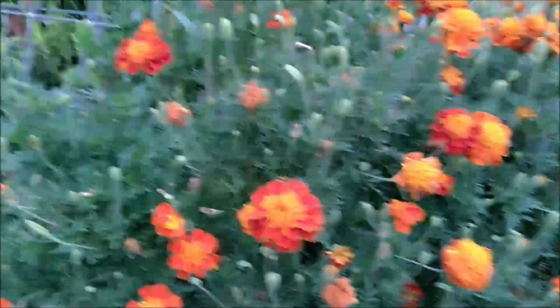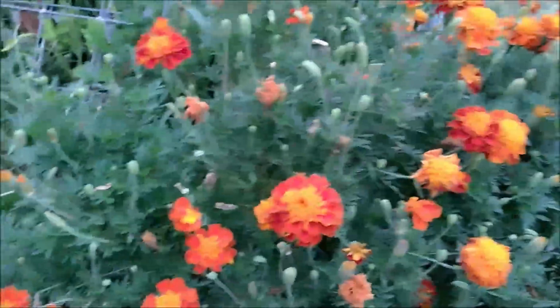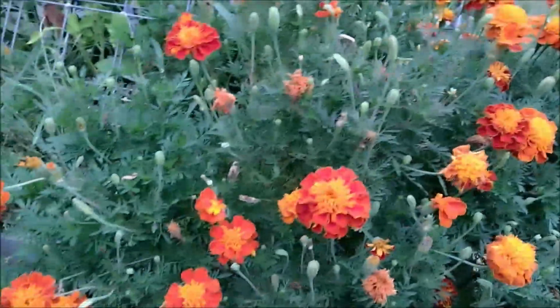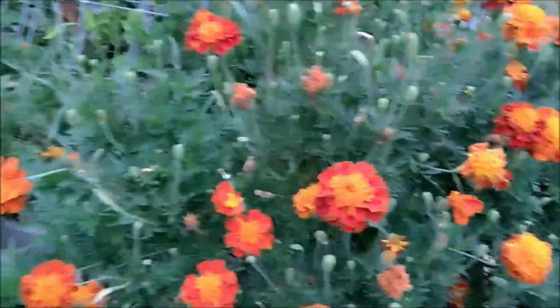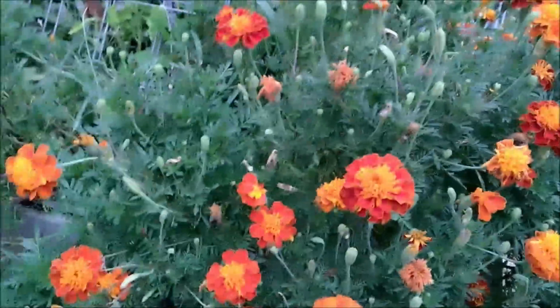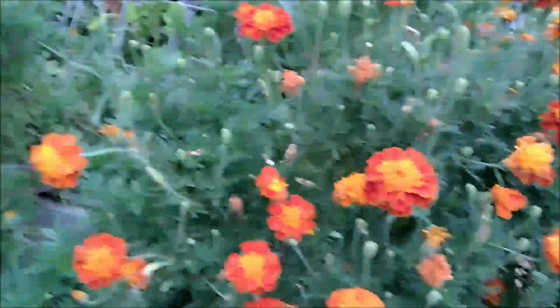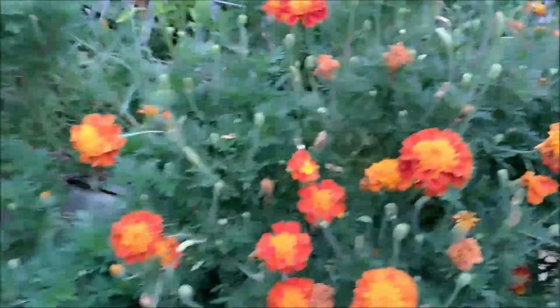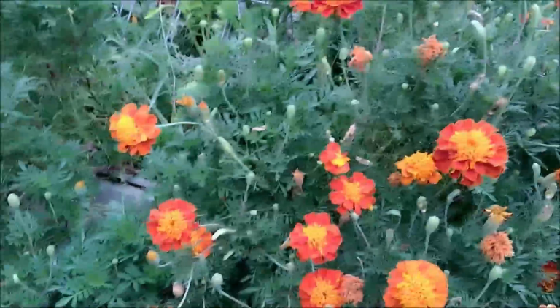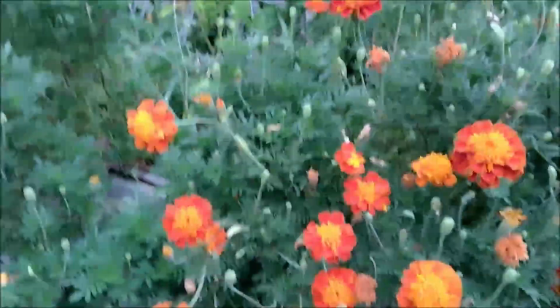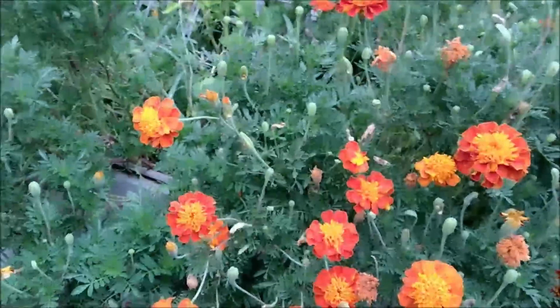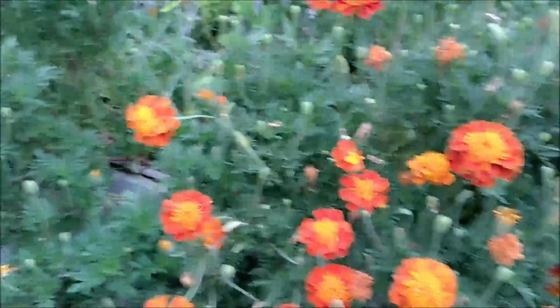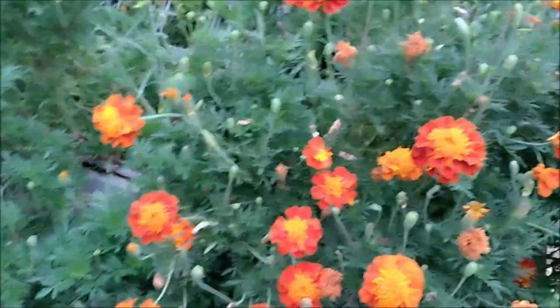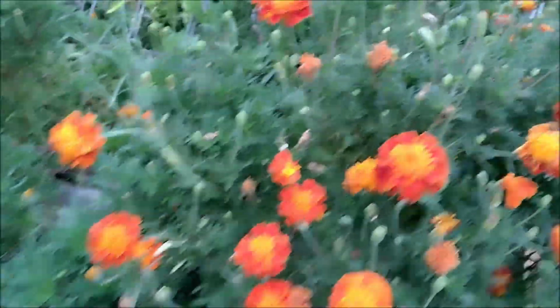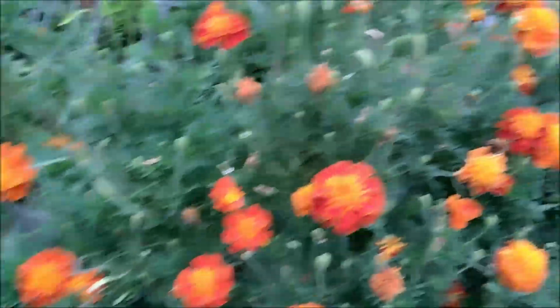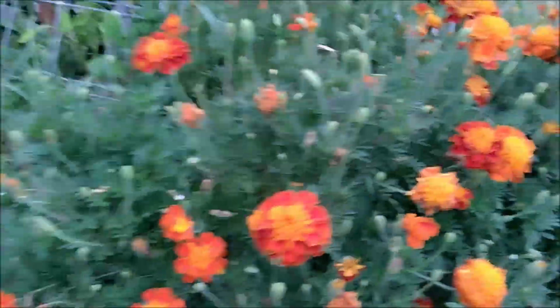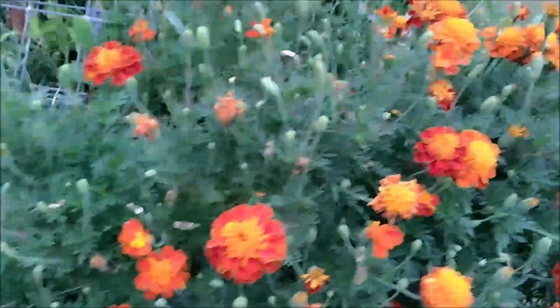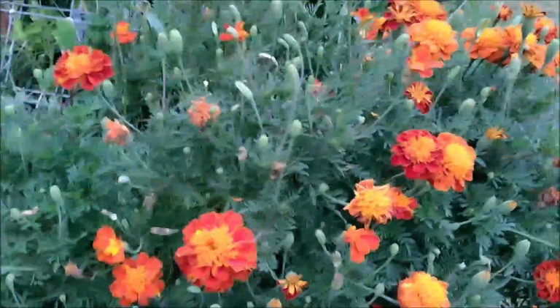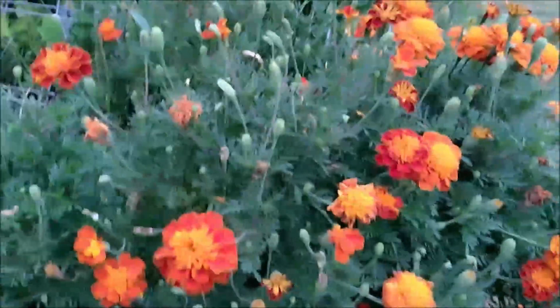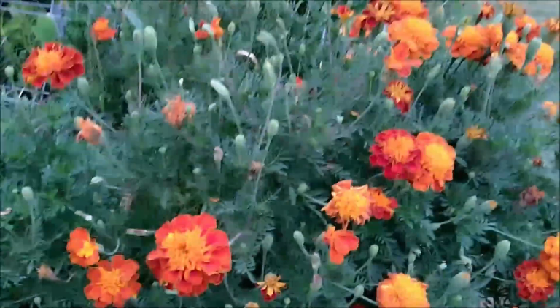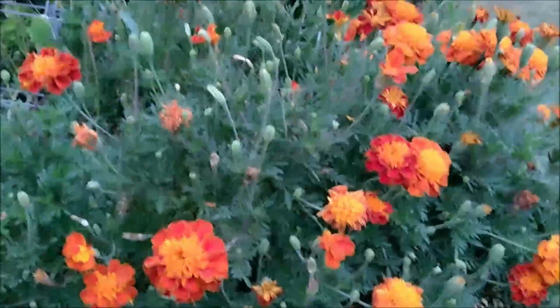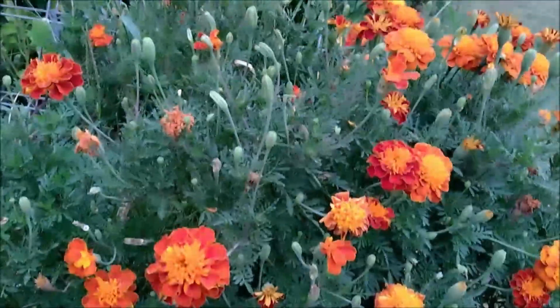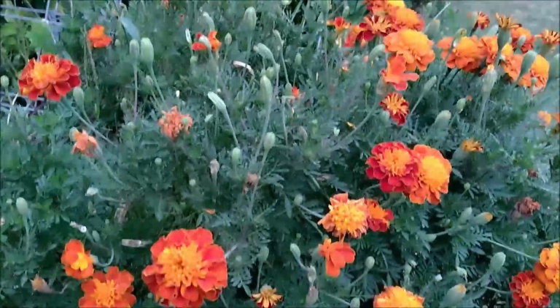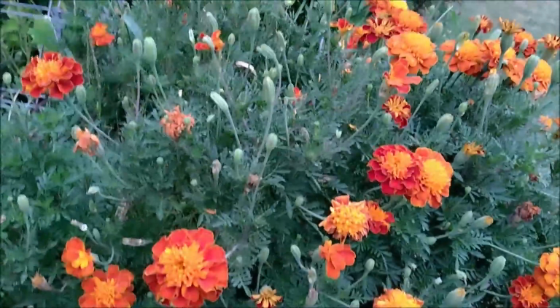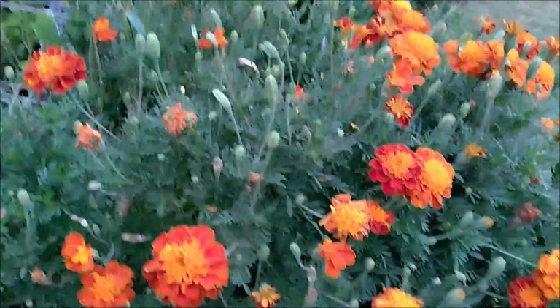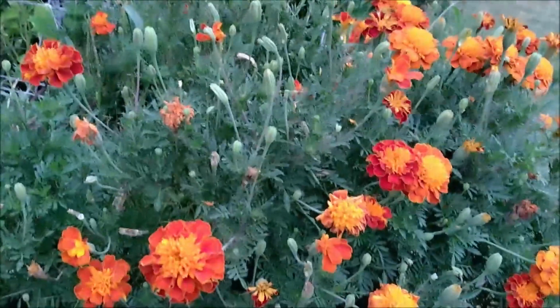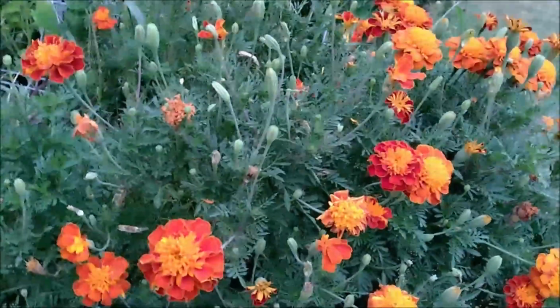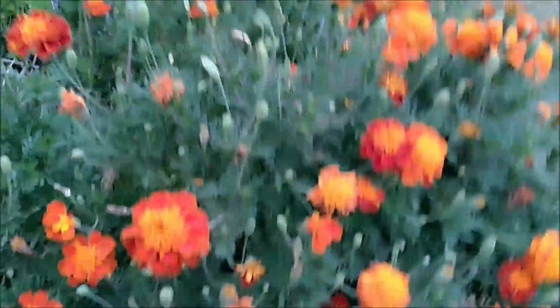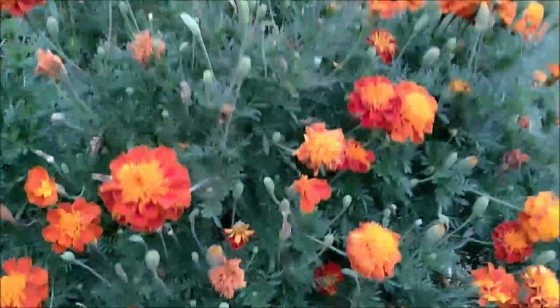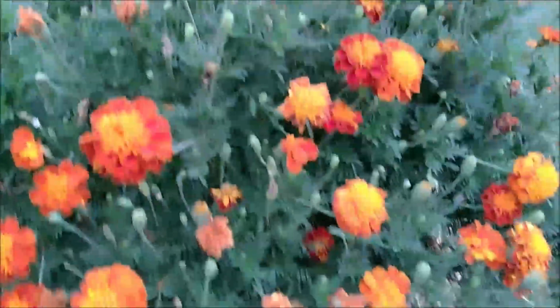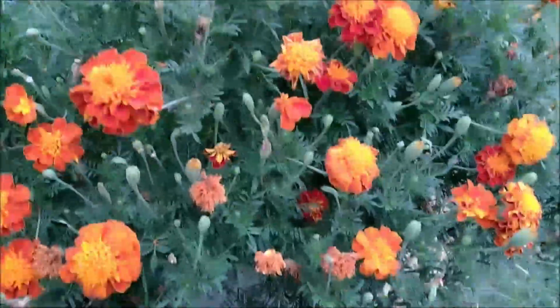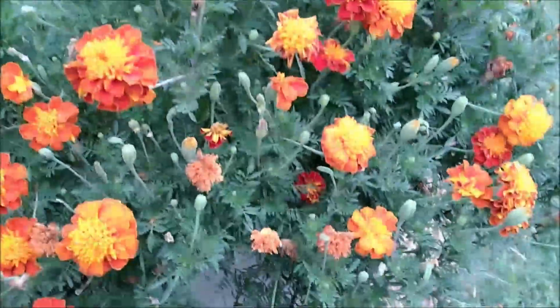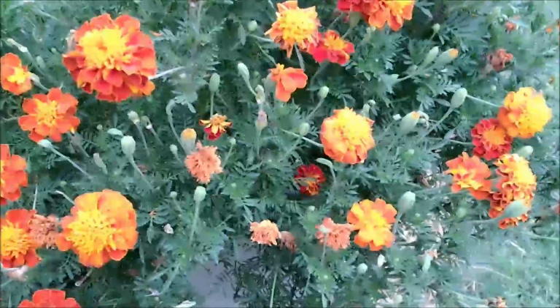I'm walking by the other side, just taking a really good look at my marigolds. They're so pretty.